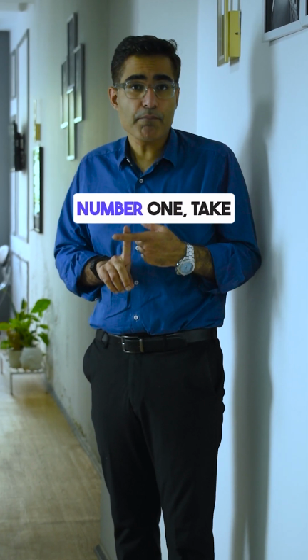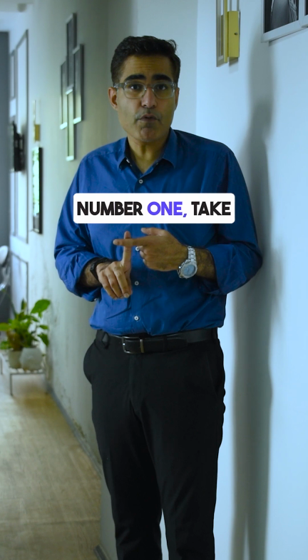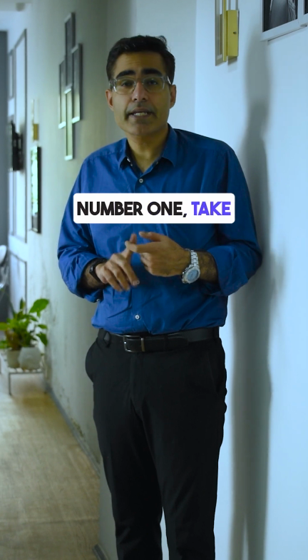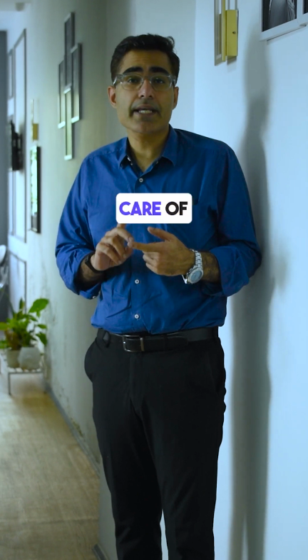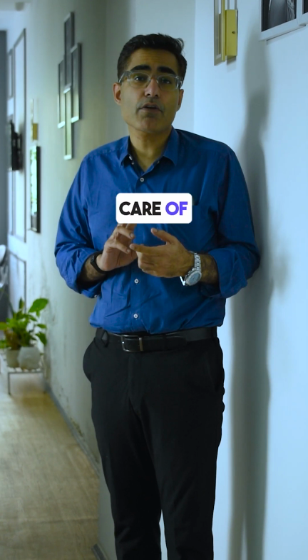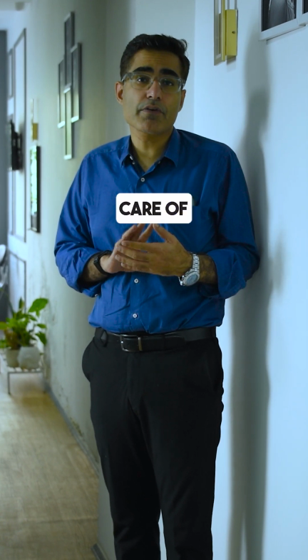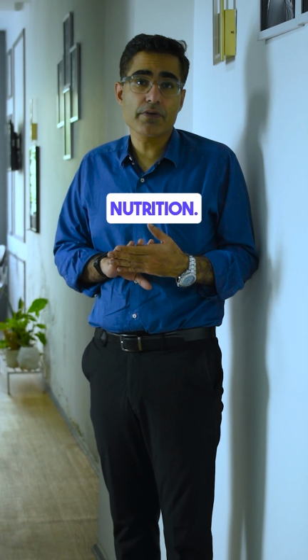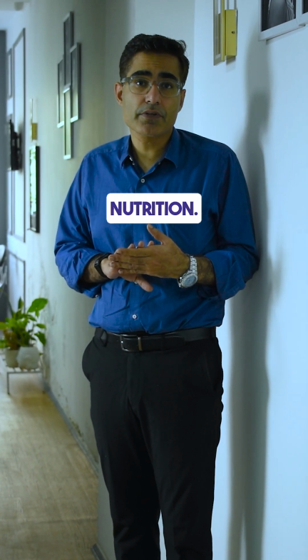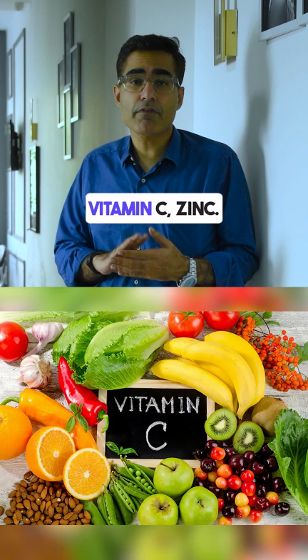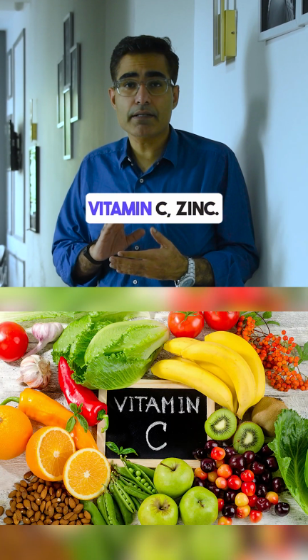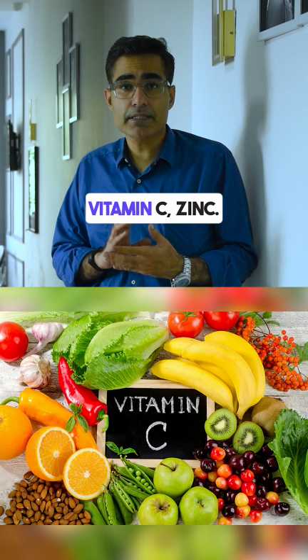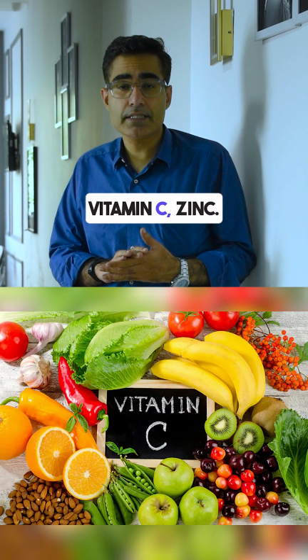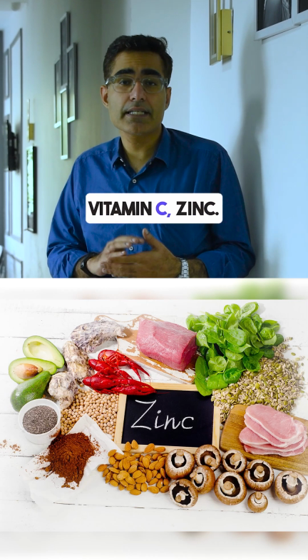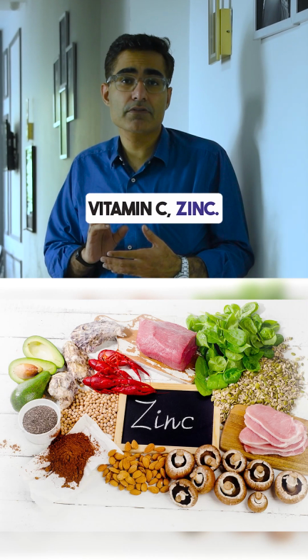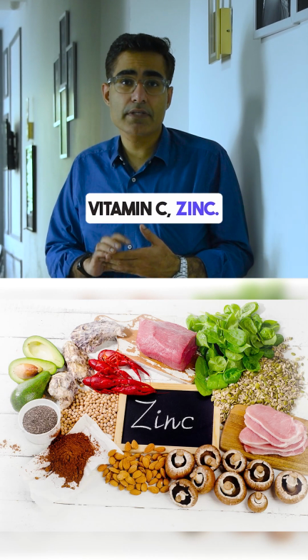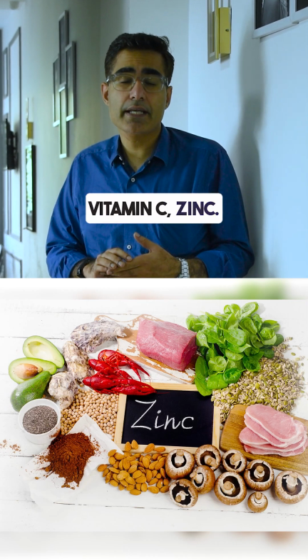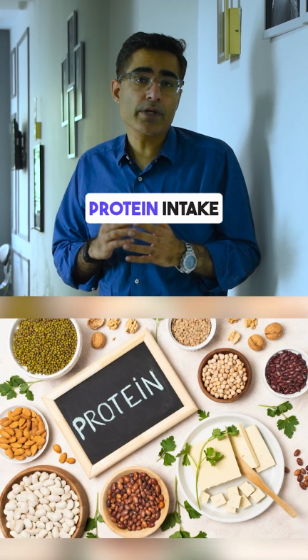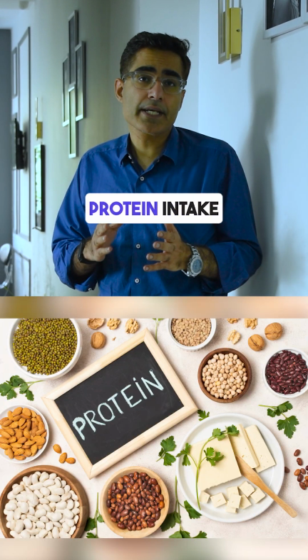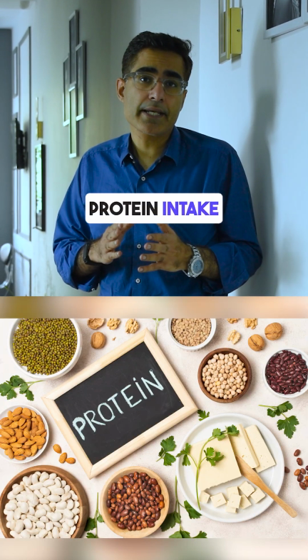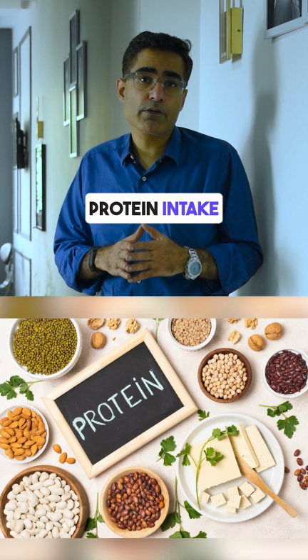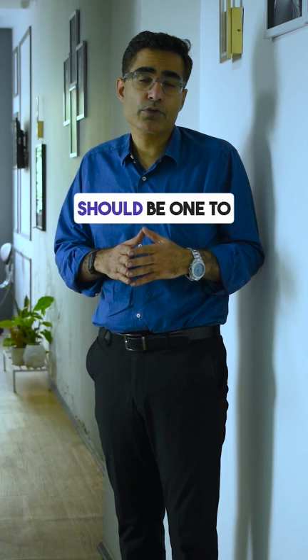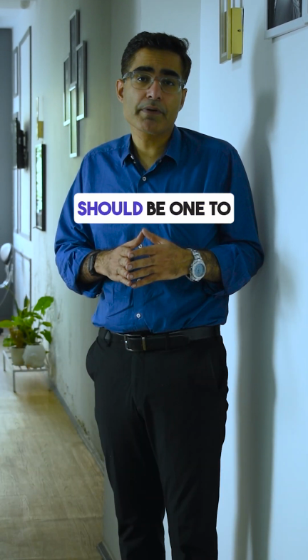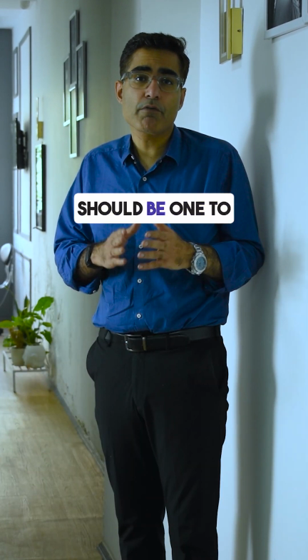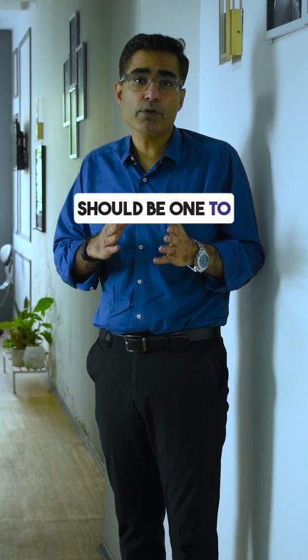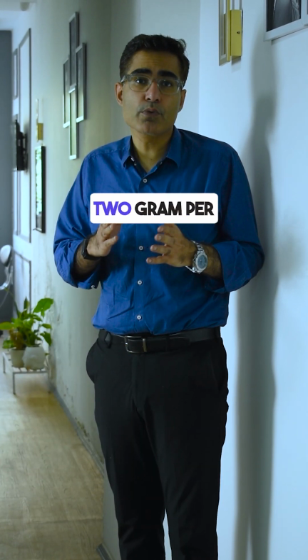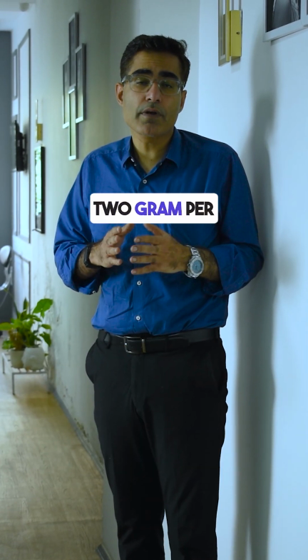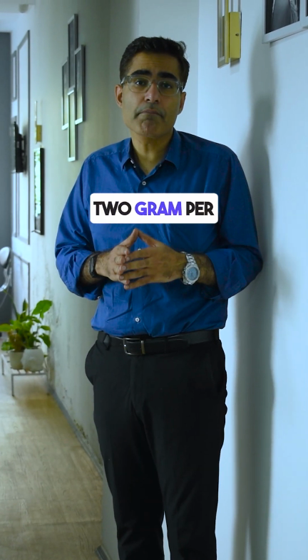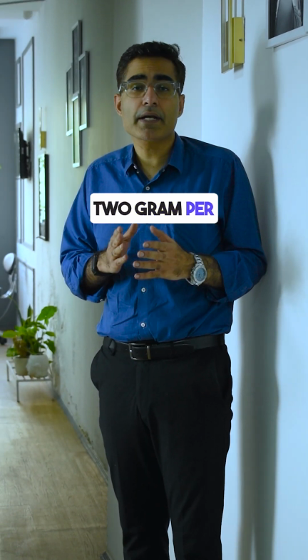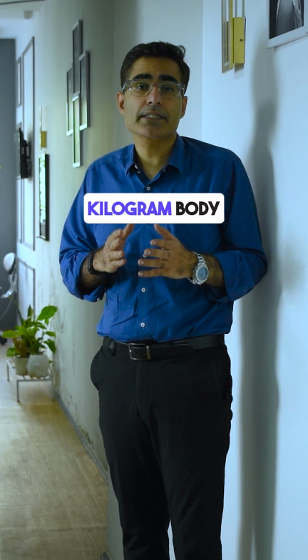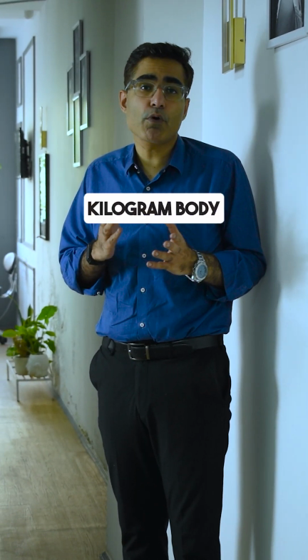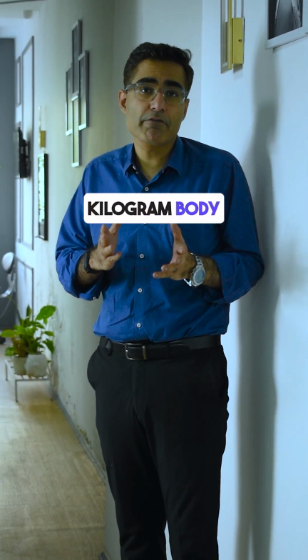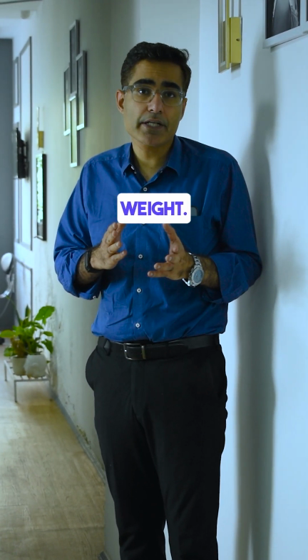Number 1: Take care of nutrition. Vitamin C, zinc, and protein intake should be 1-2 grams per kg of body weight.